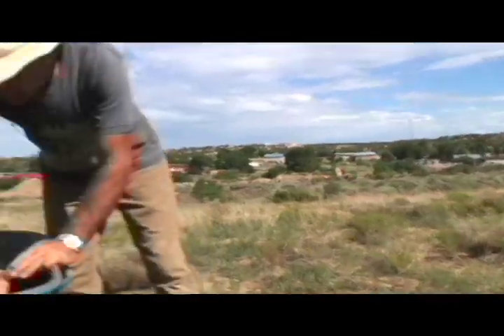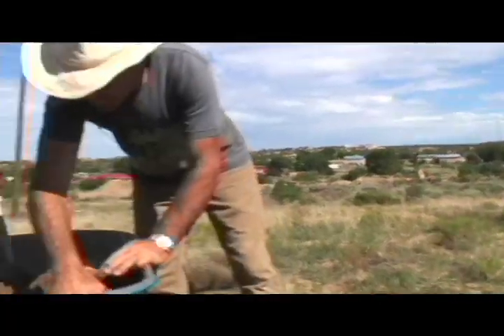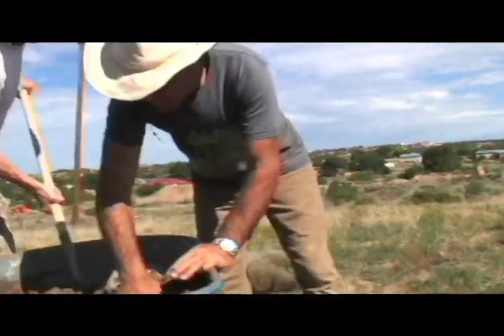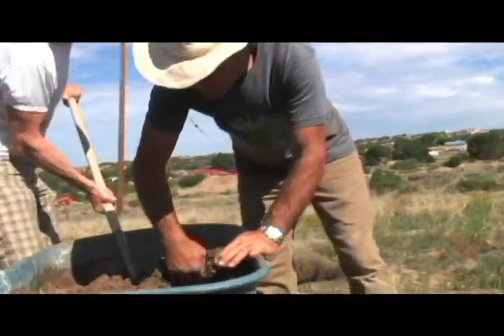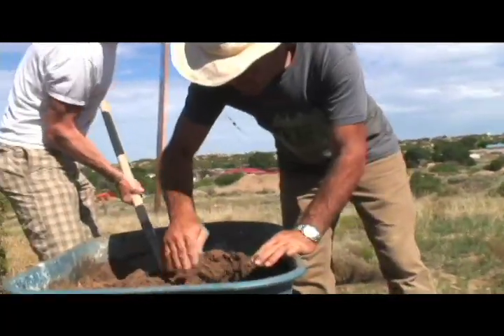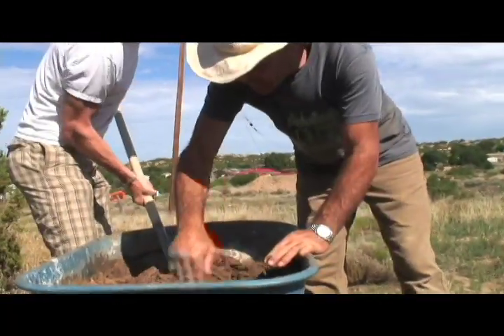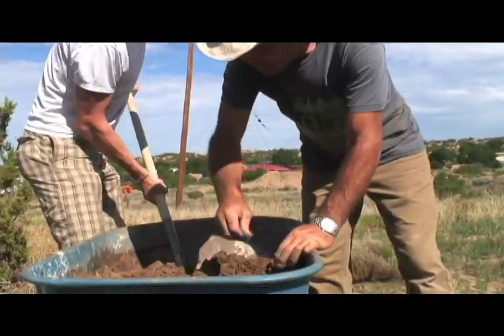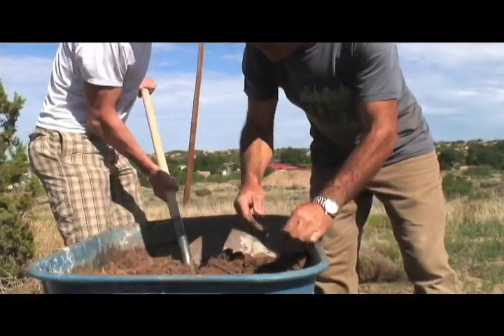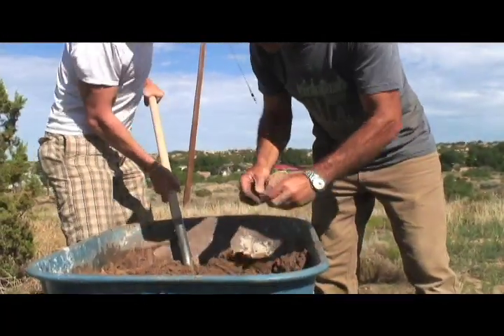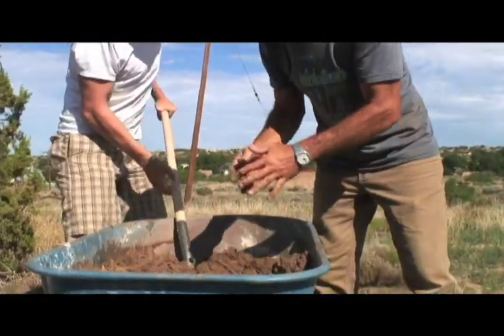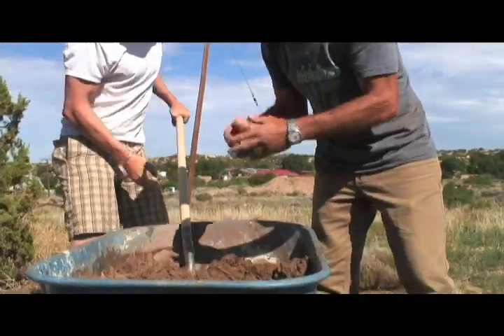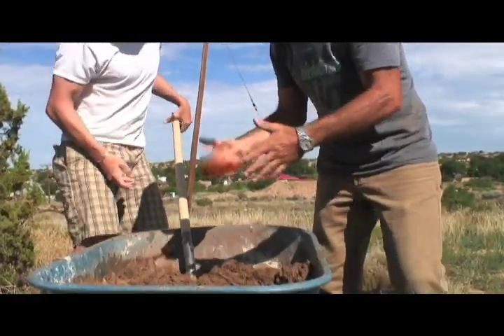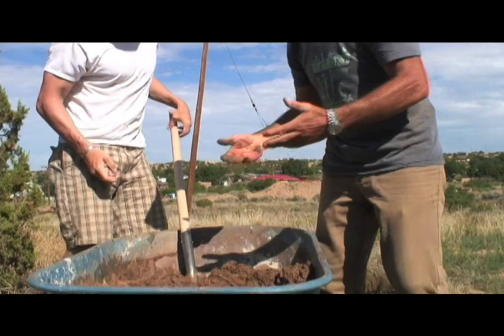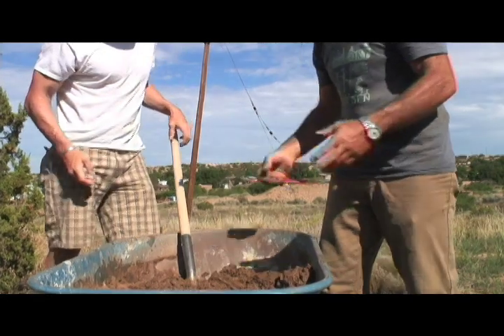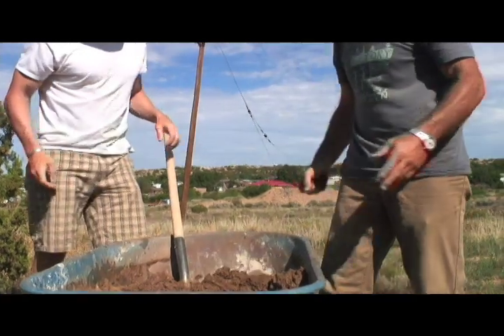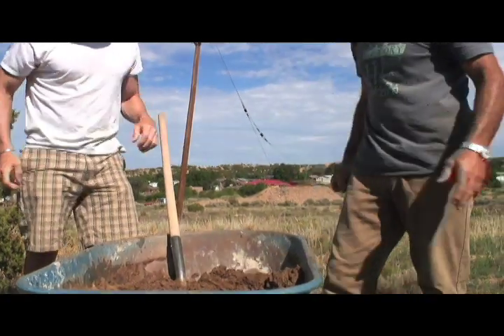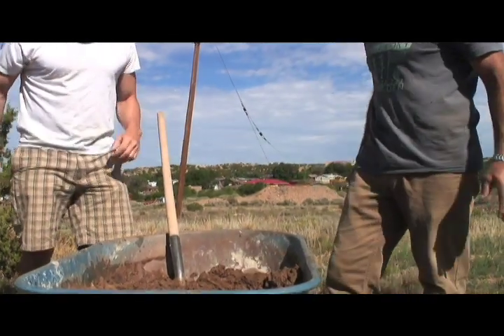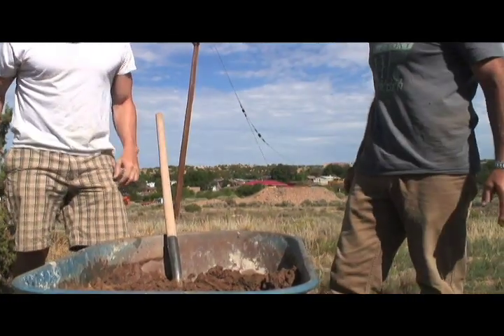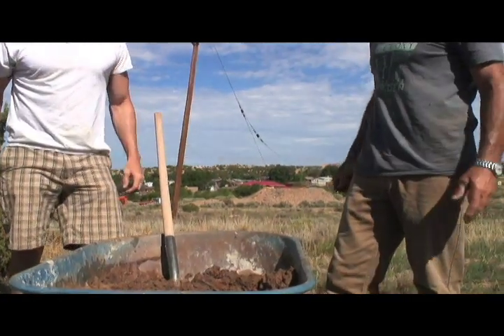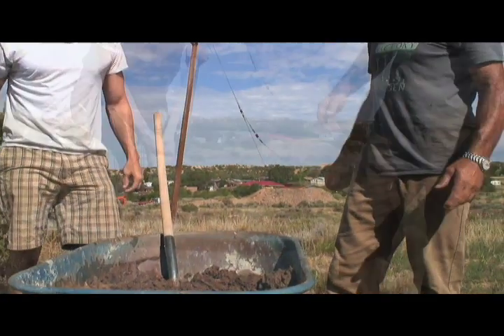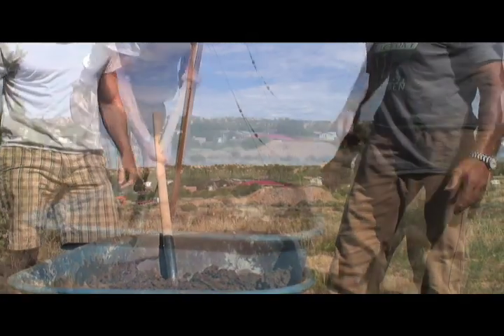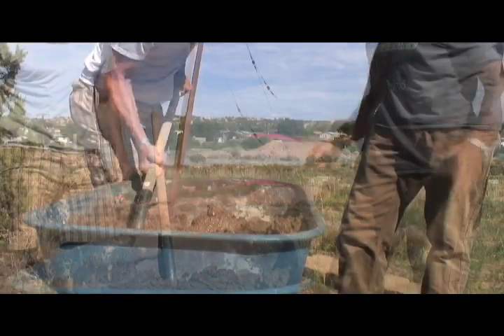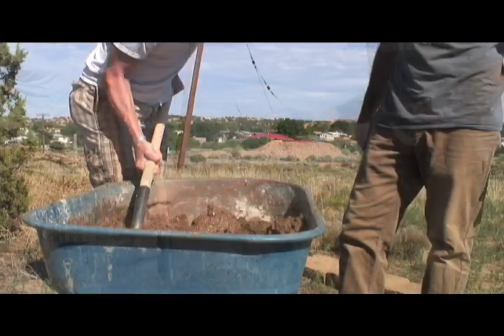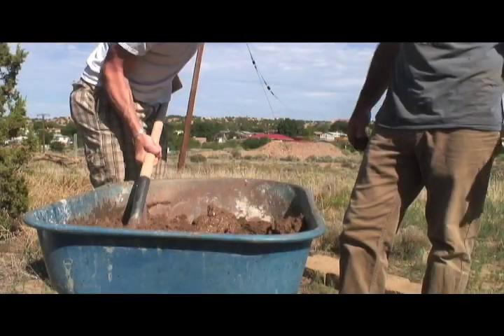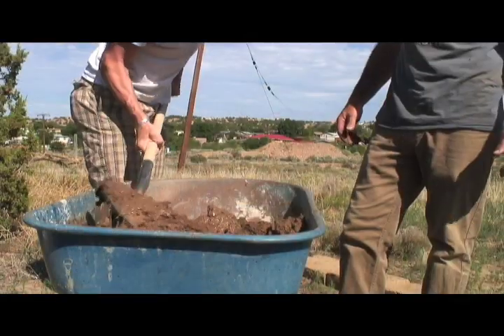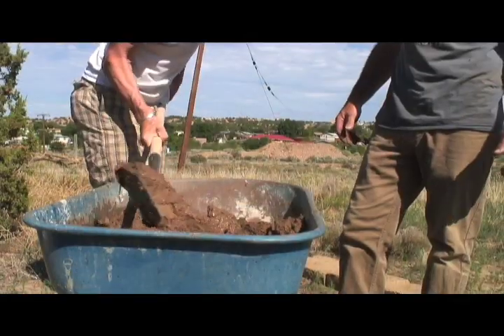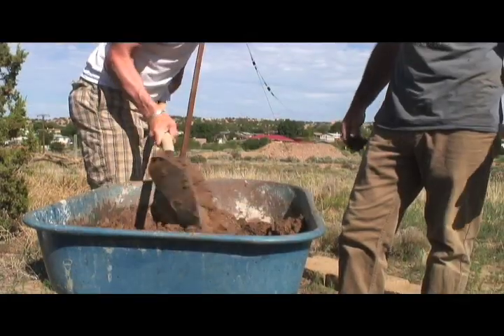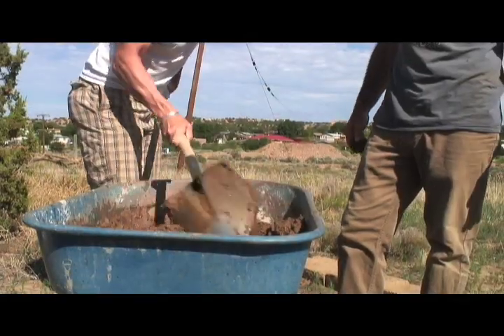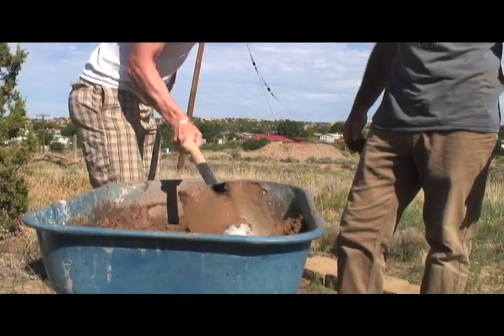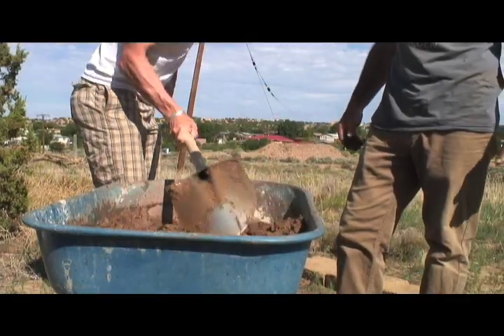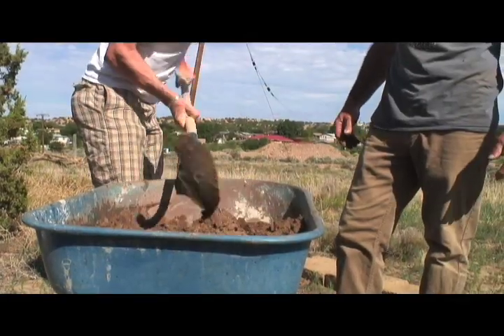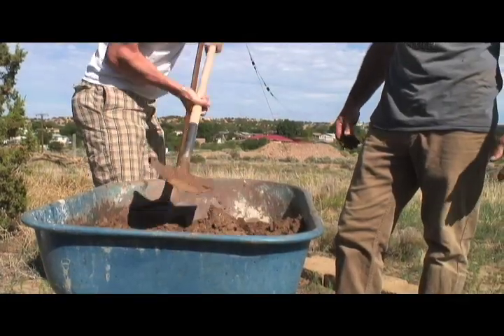You need a little more water in there, but you don't want it to get too soupy. Do it in increments.